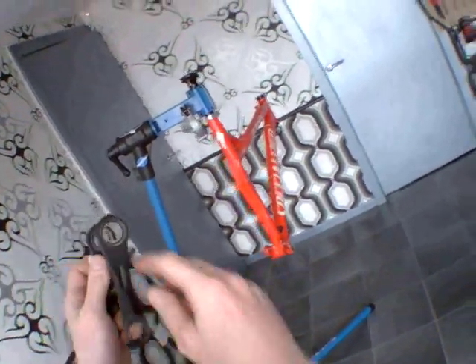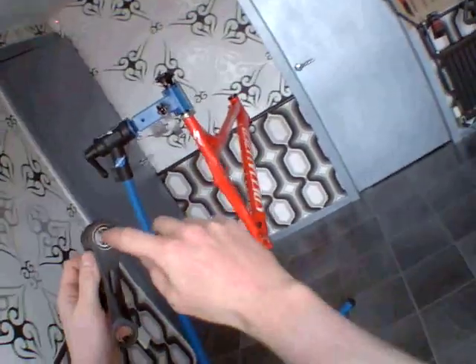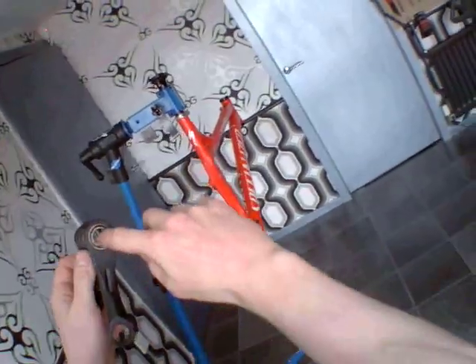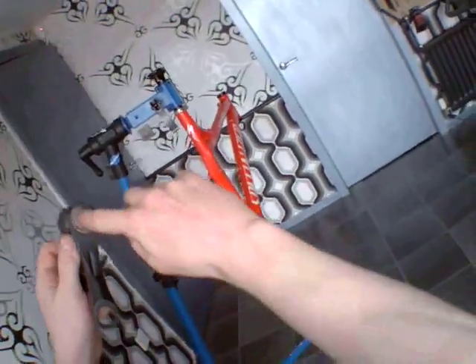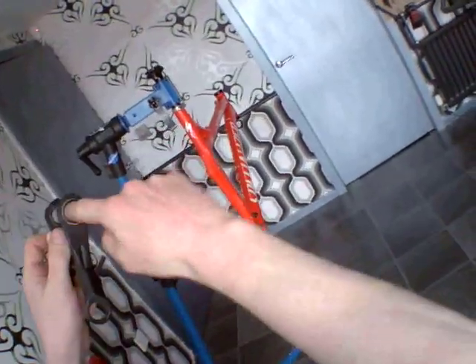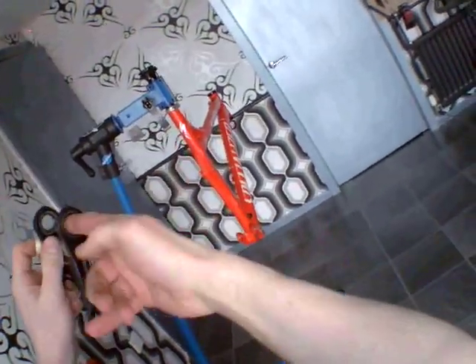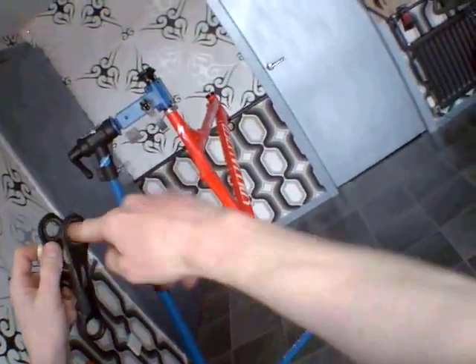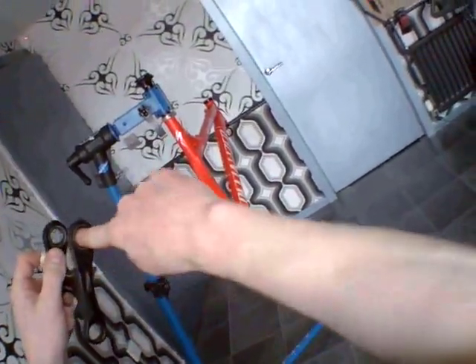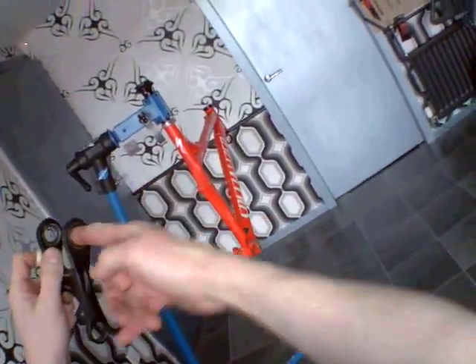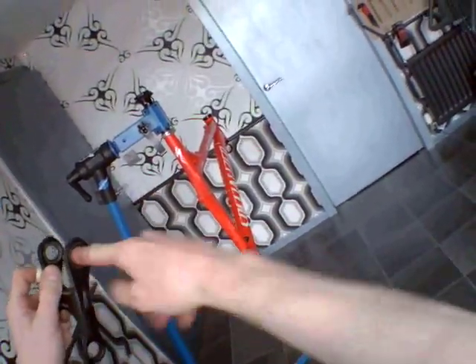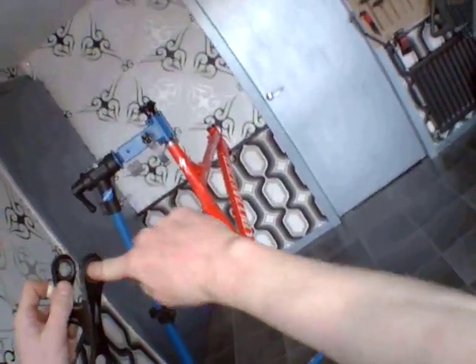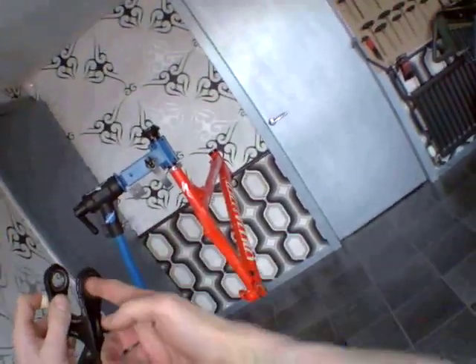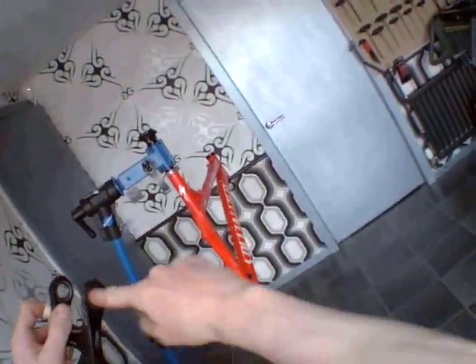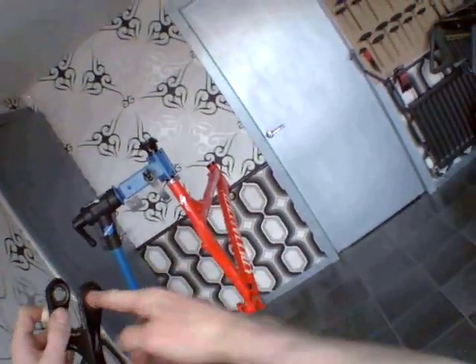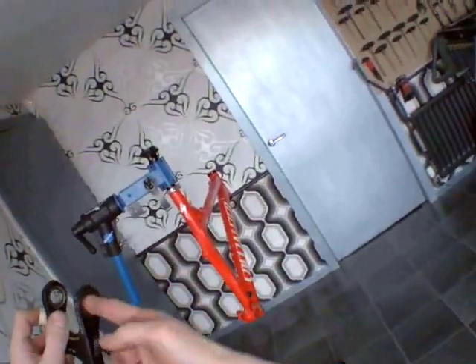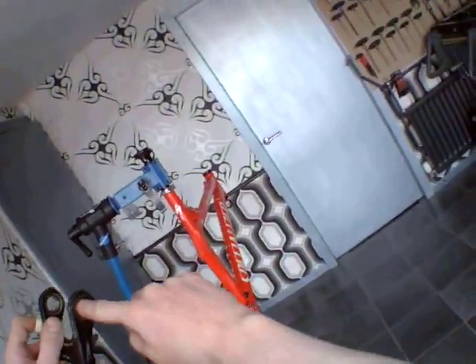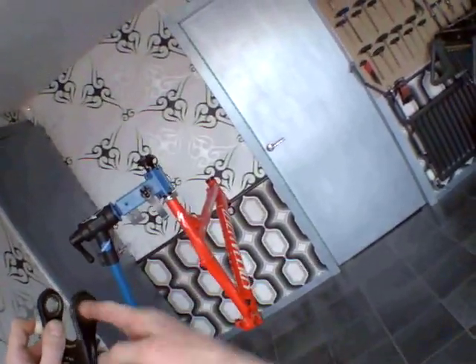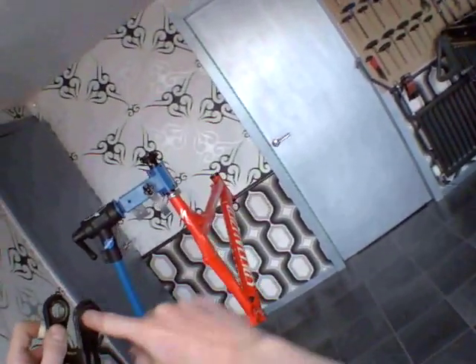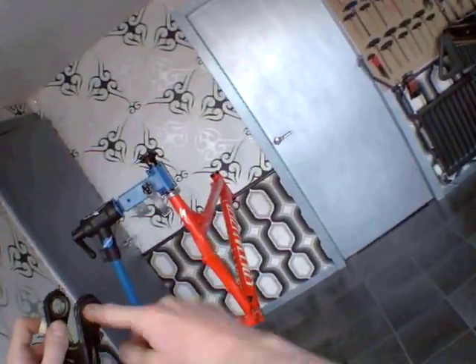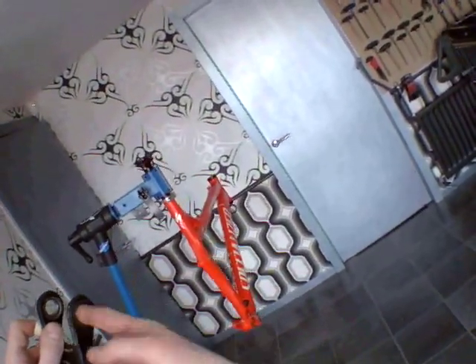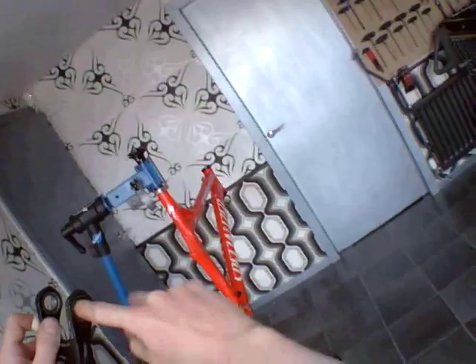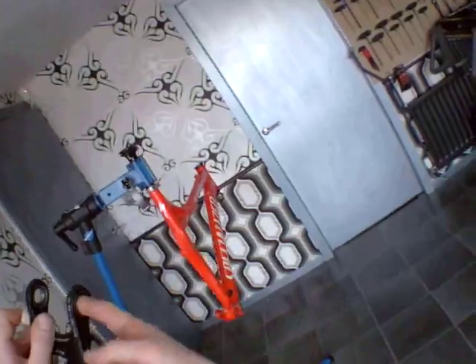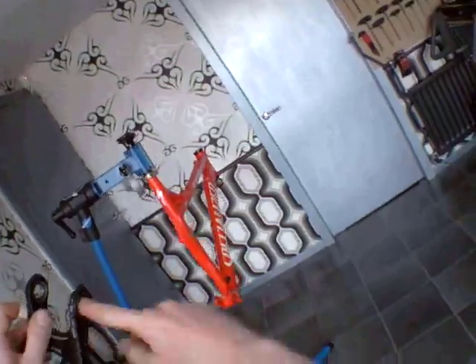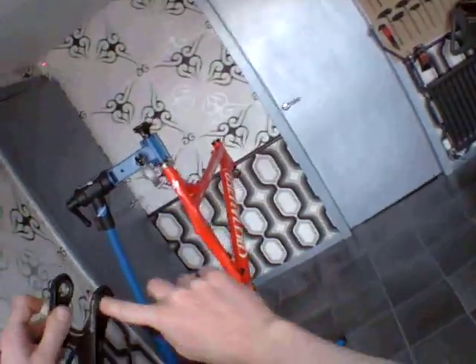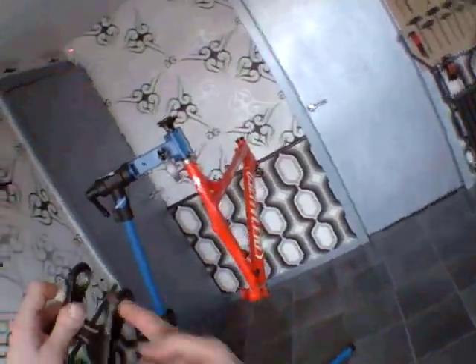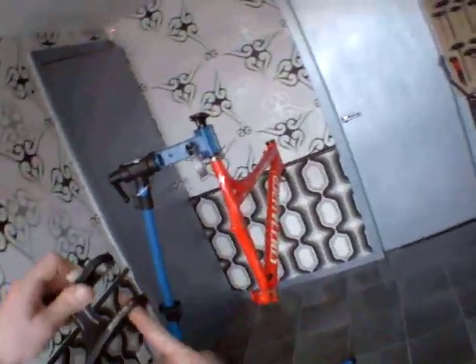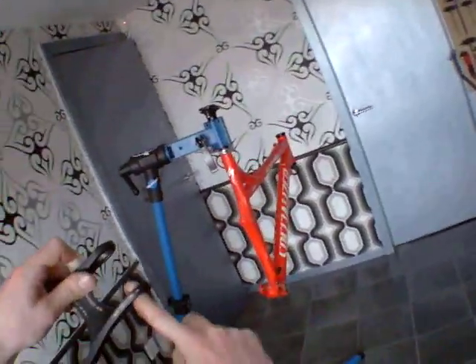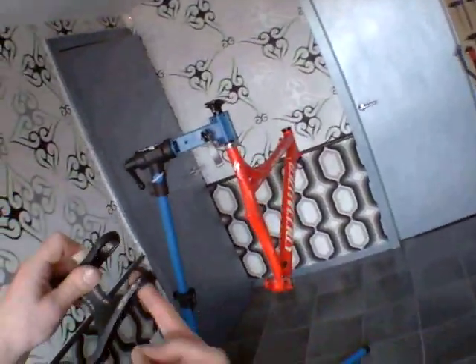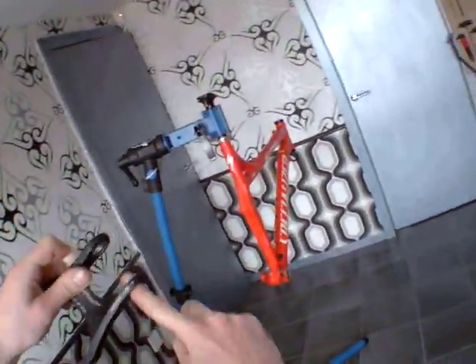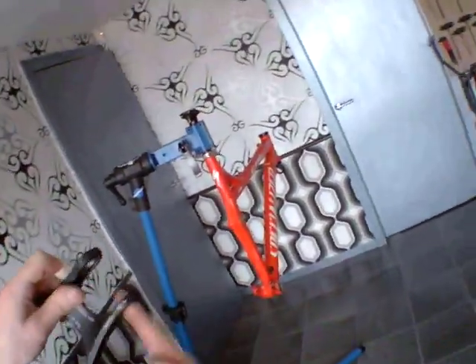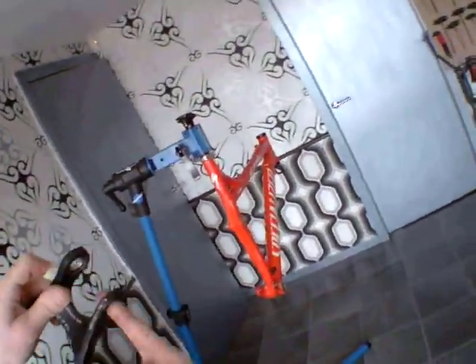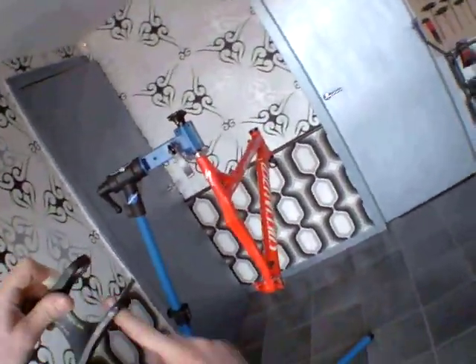Put your finger into it and rotate it — you can feel that the bearing is working perfectly. That's the way it should function.